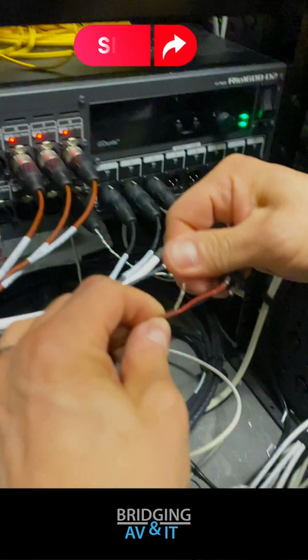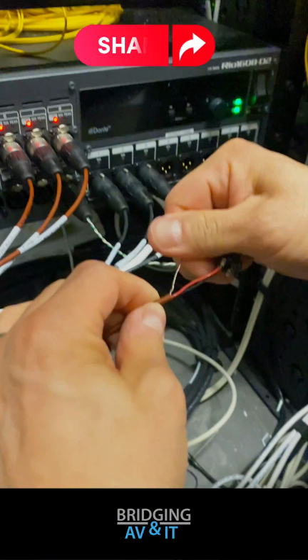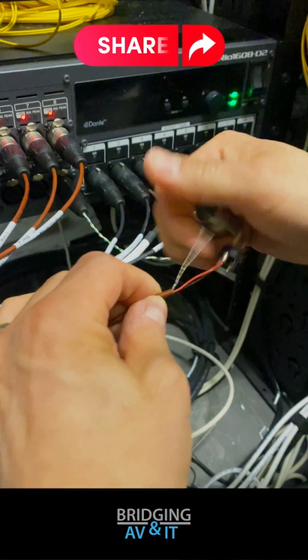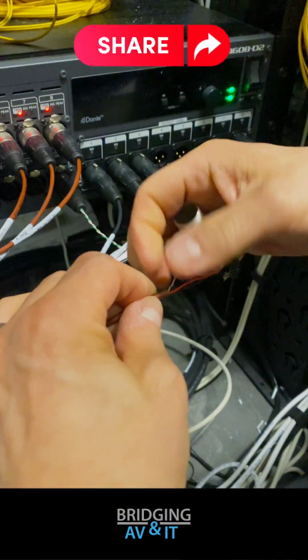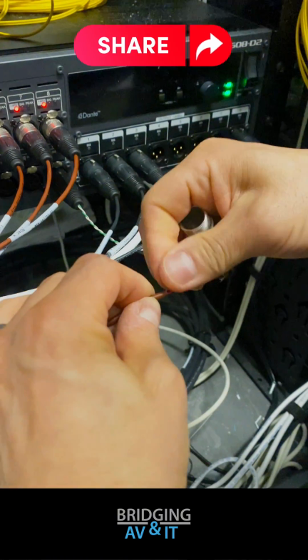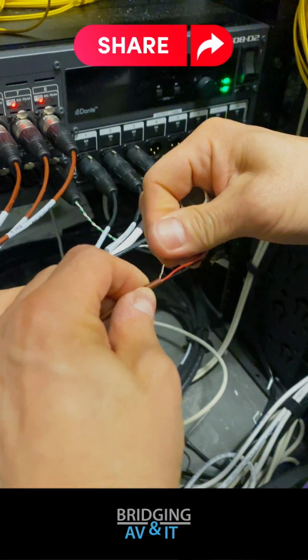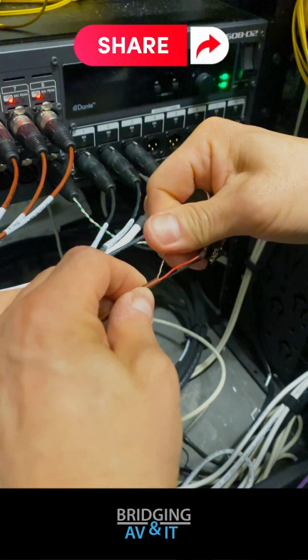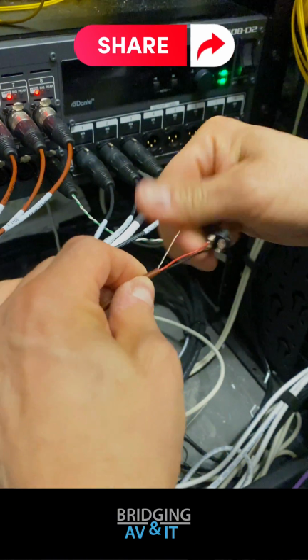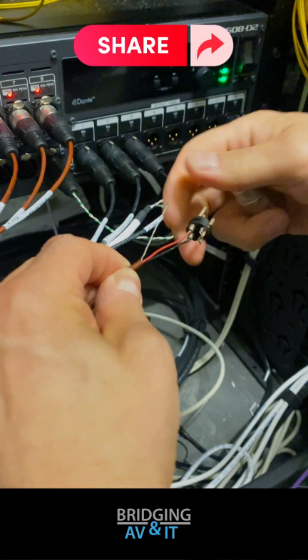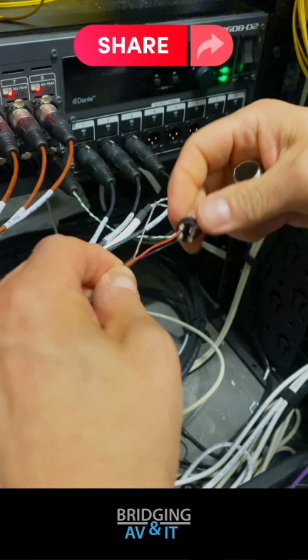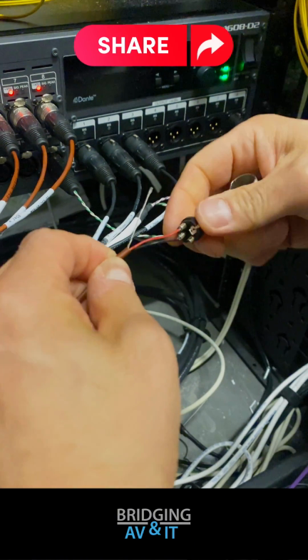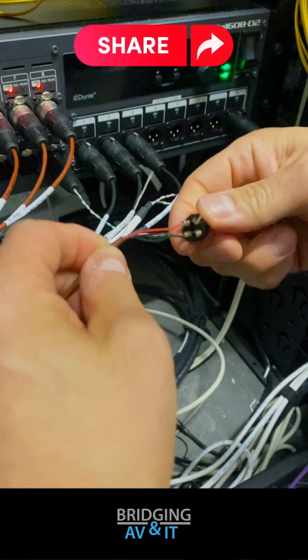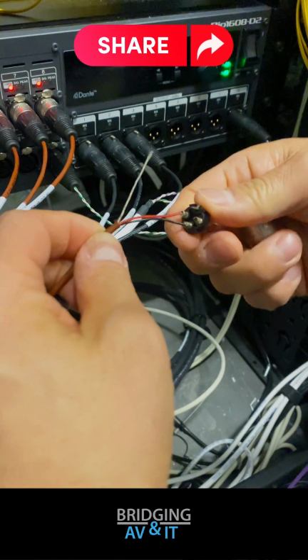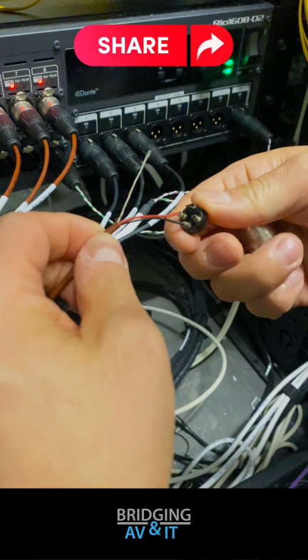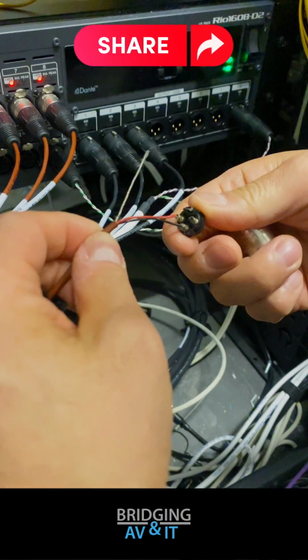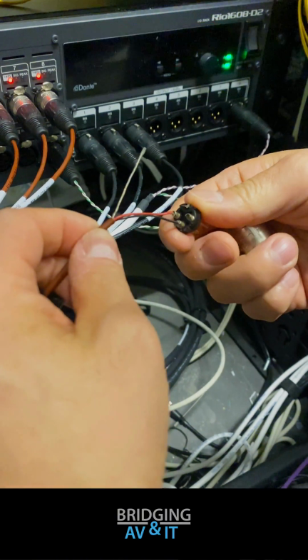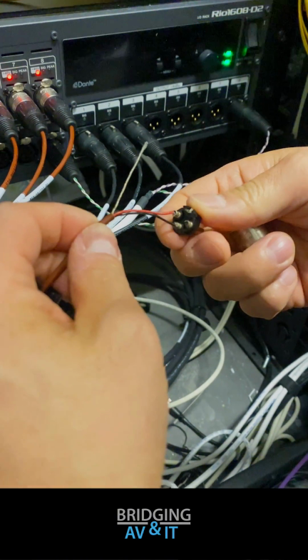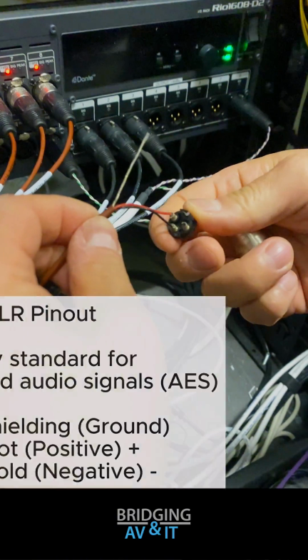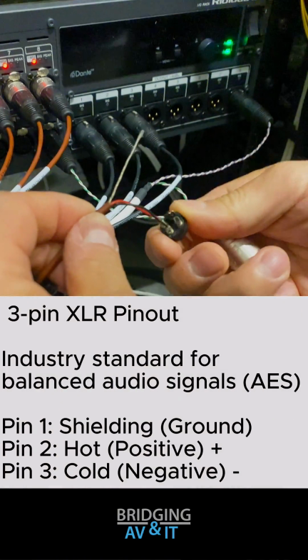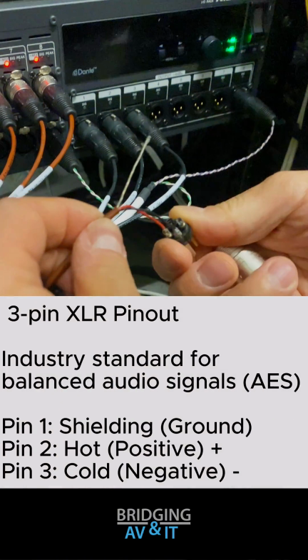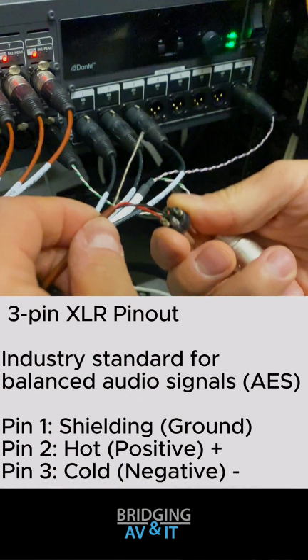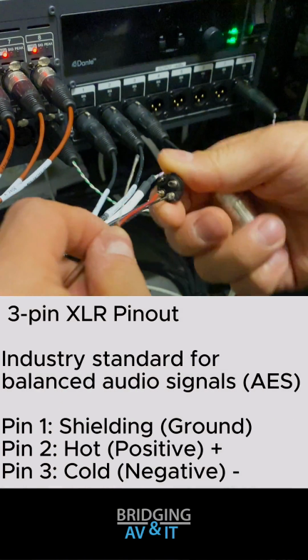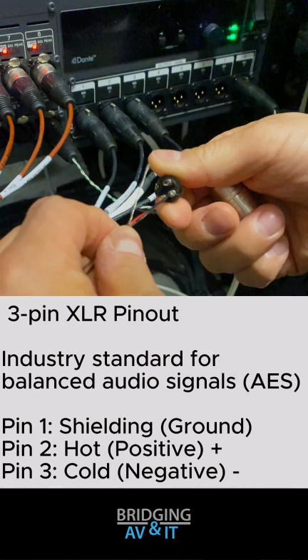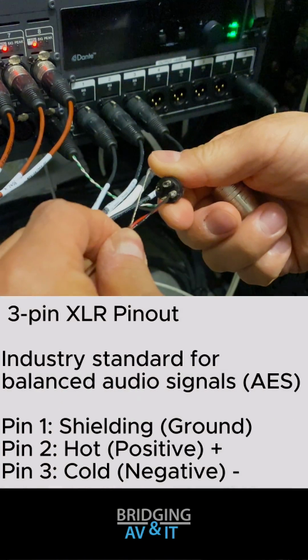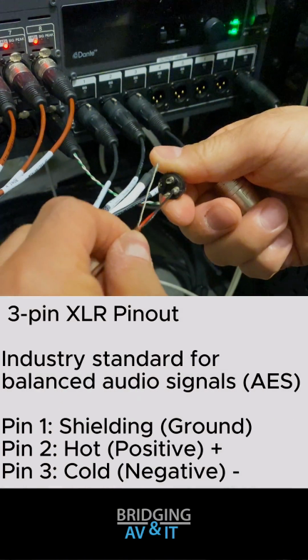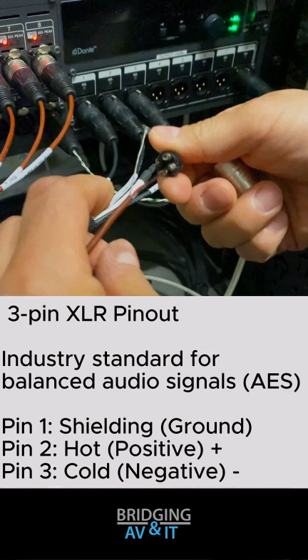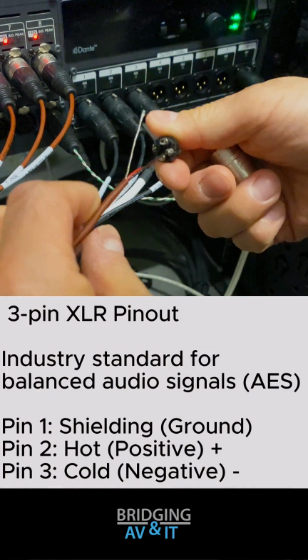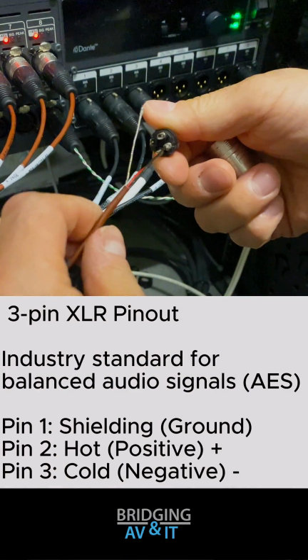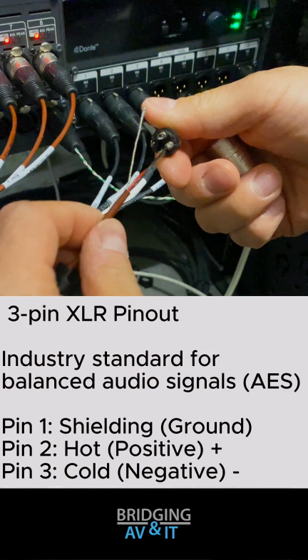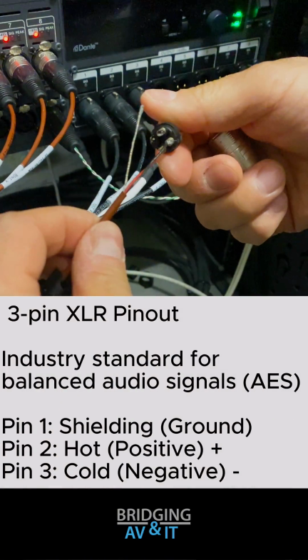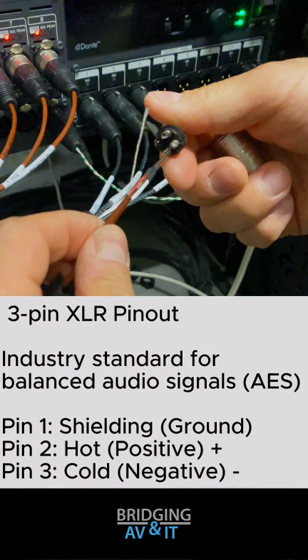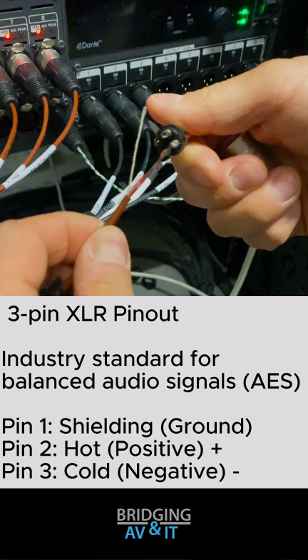Let's focus on the solution. Troybox guy will solder the shield wire to pin 1.